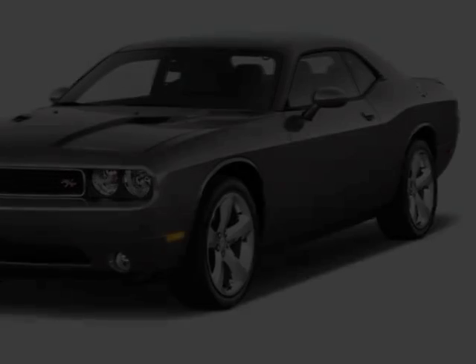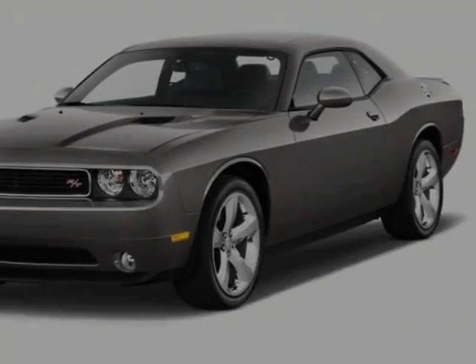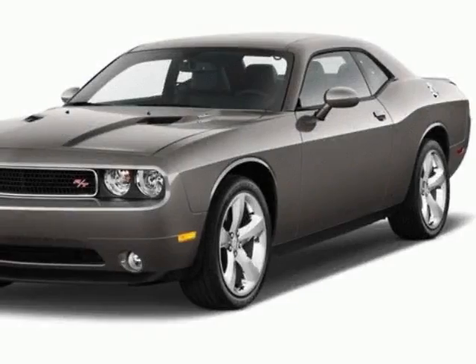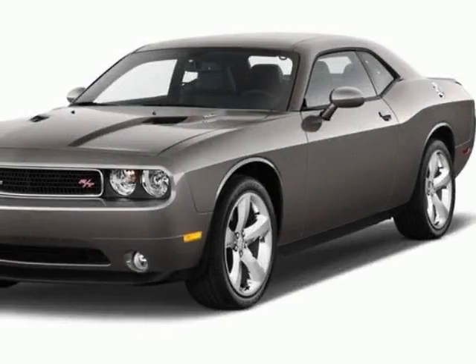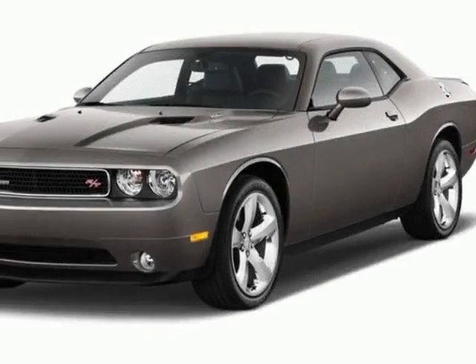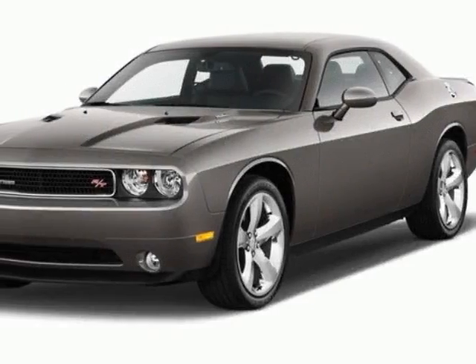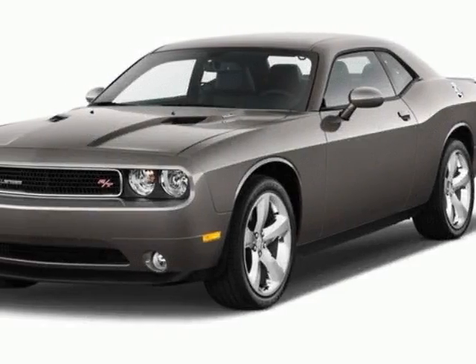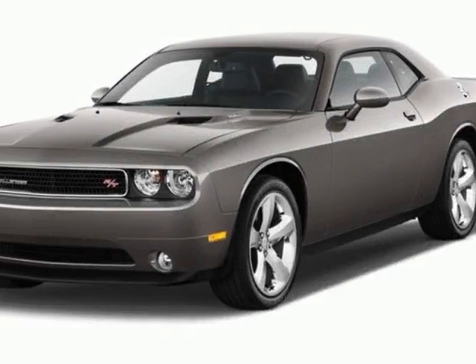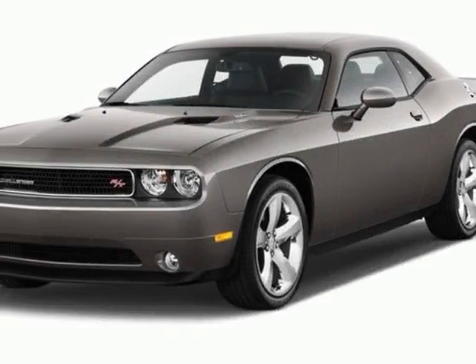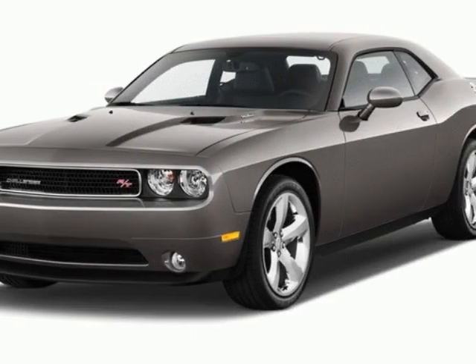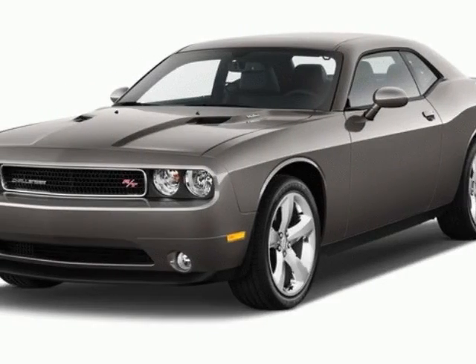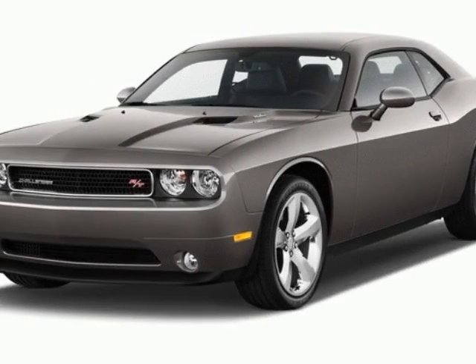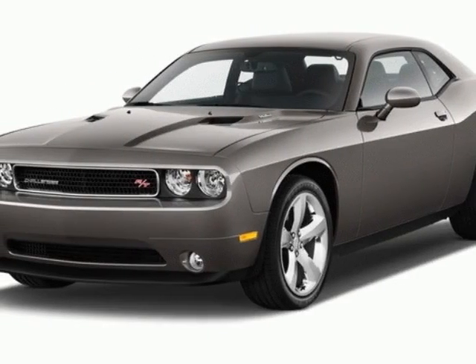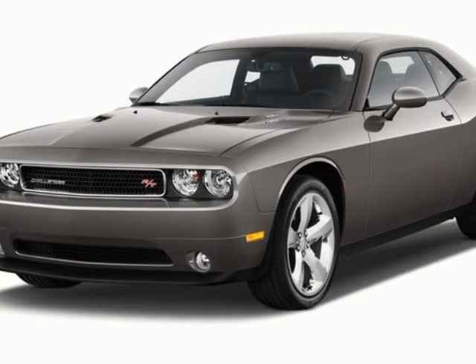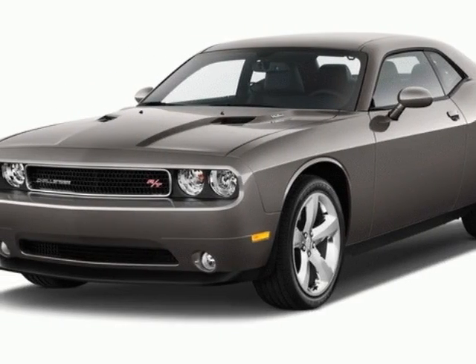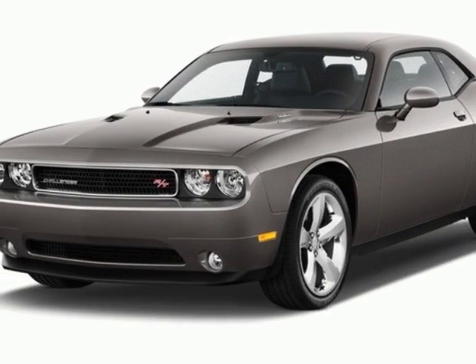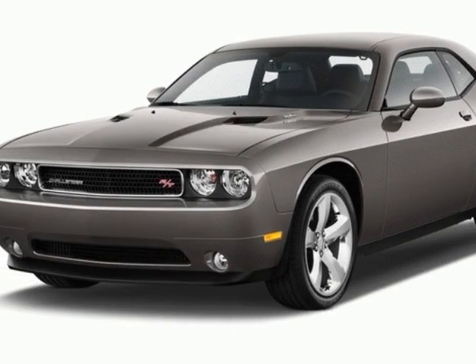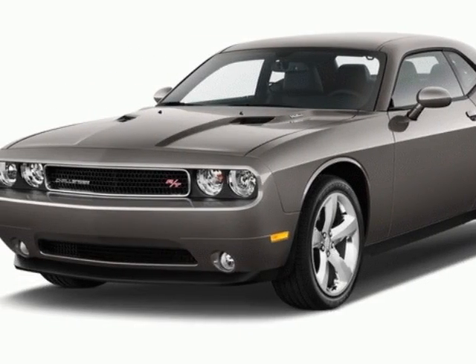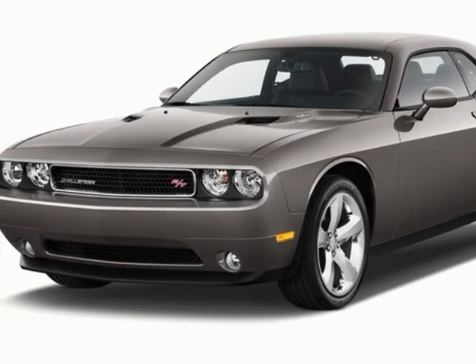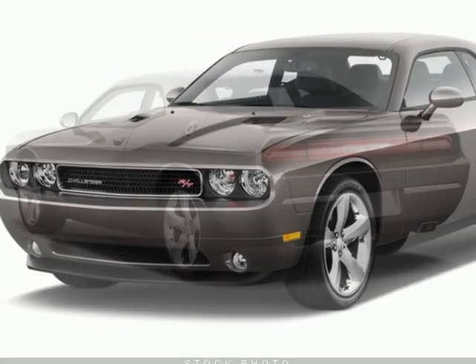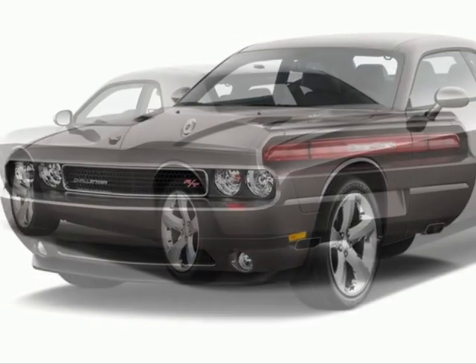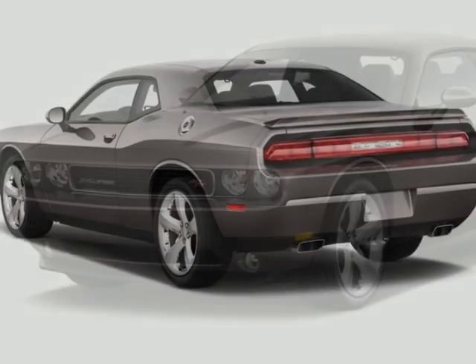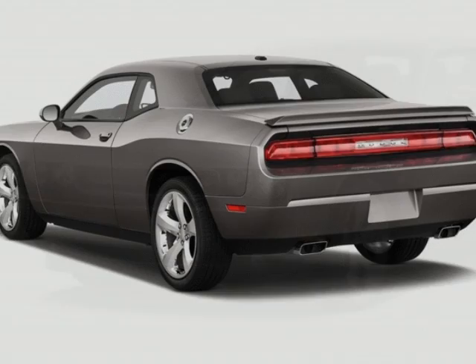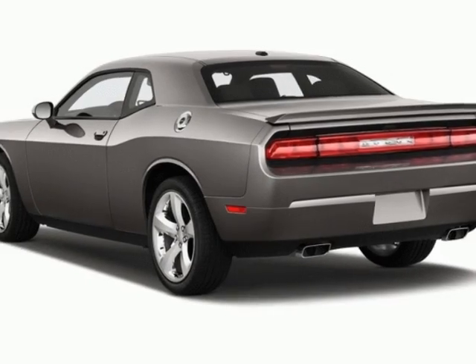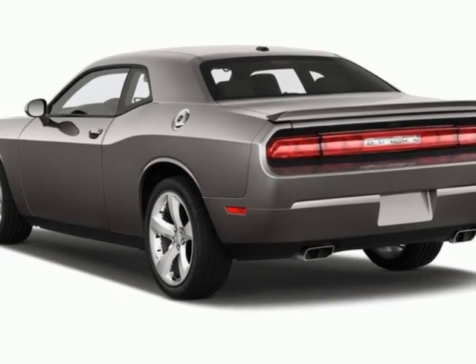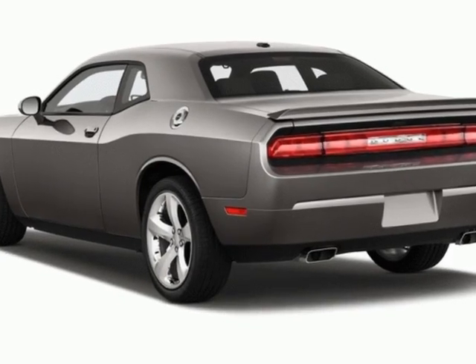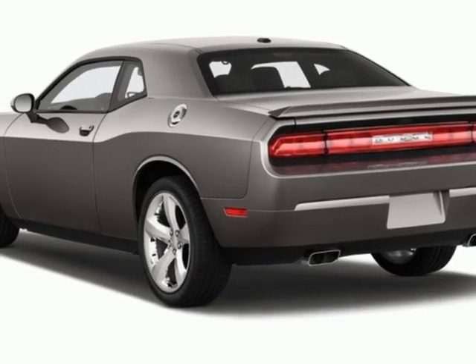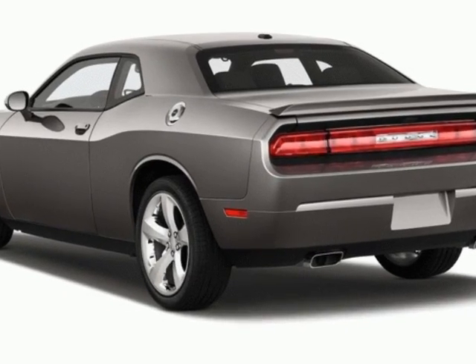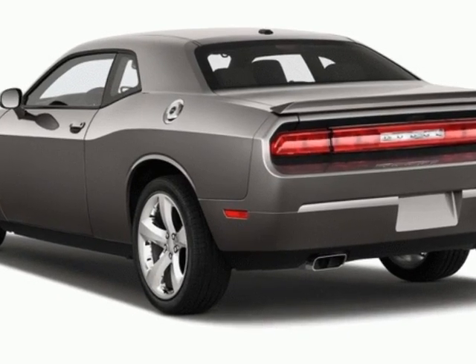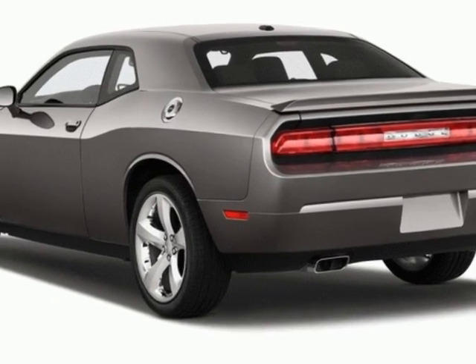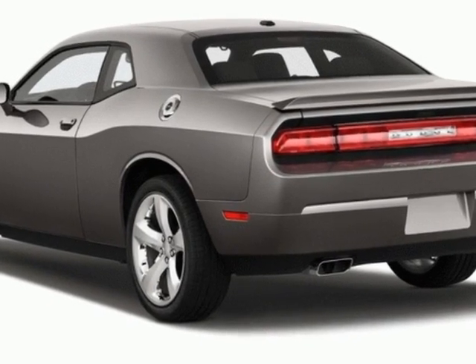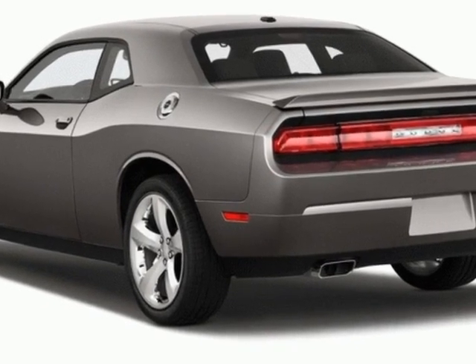Take a look at this new 2013 Dodge Challenger. For your protection, this vehicle has a full factory warranty.